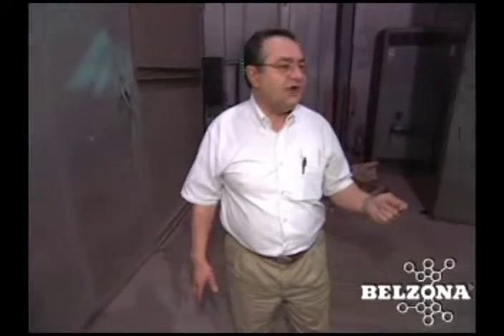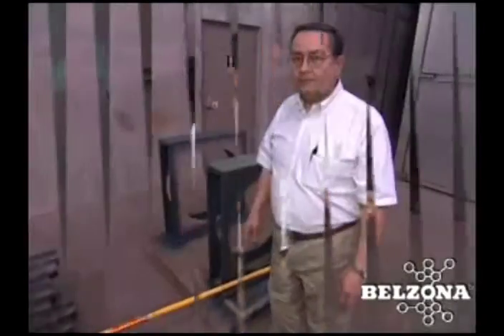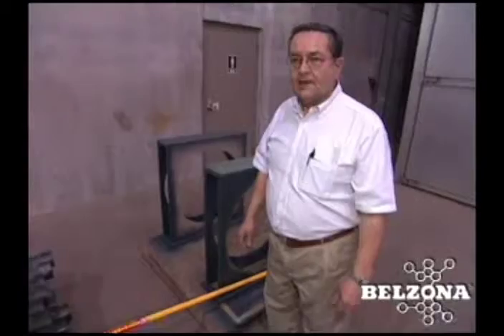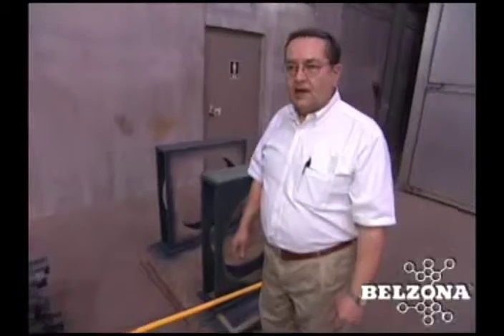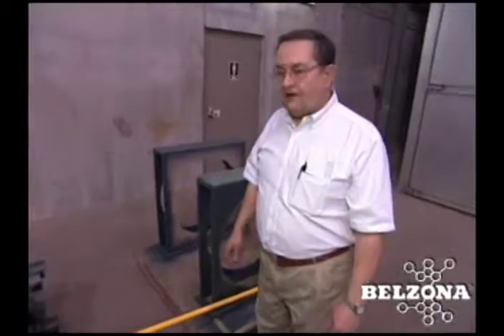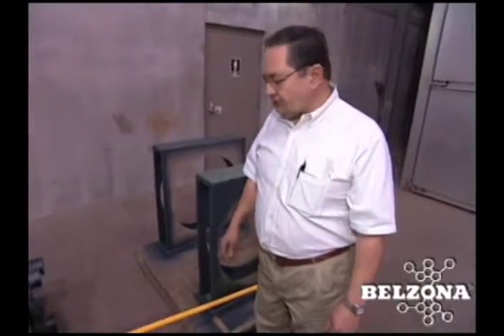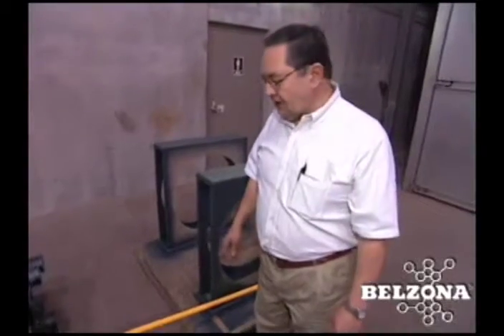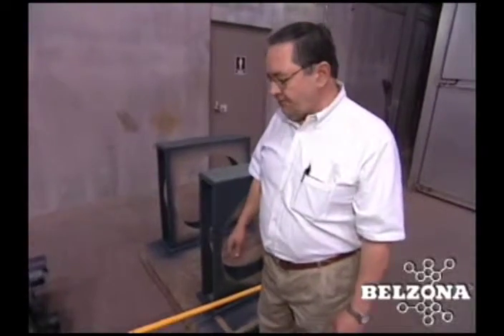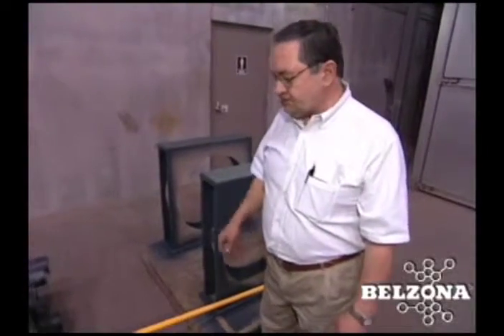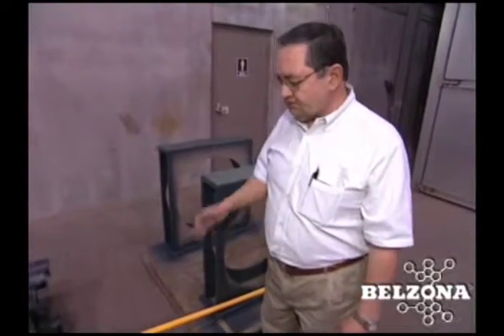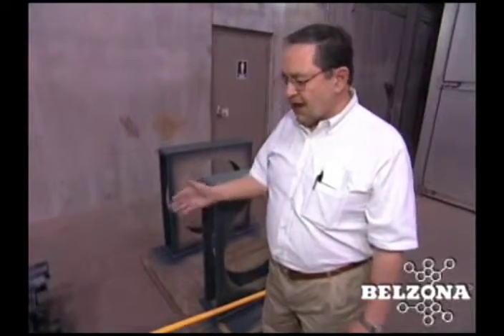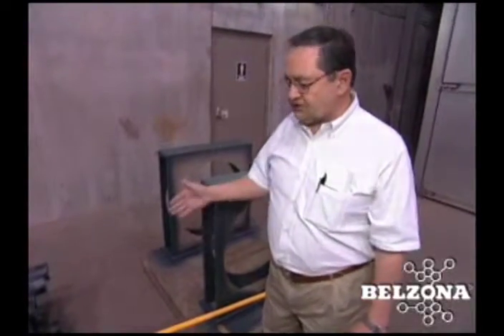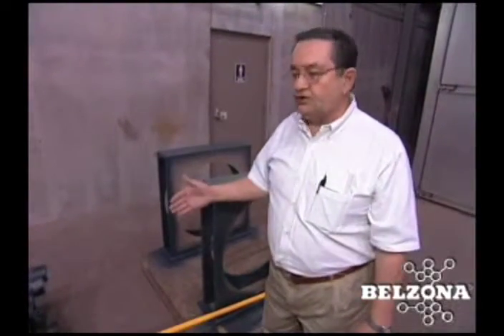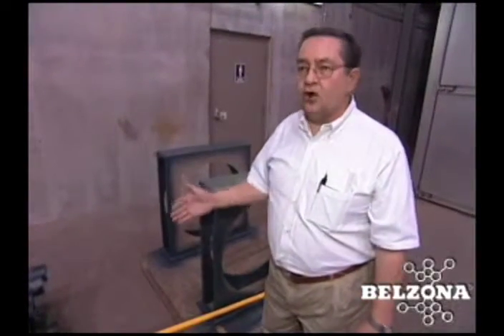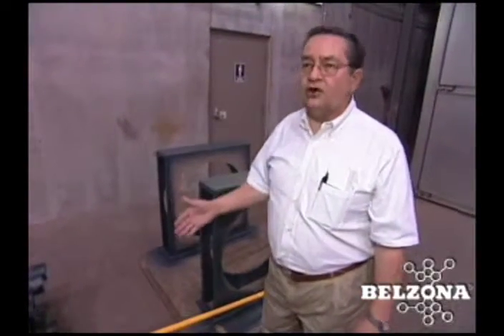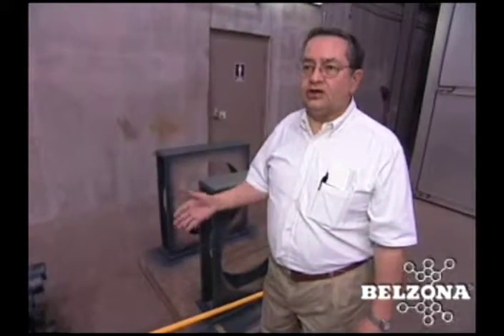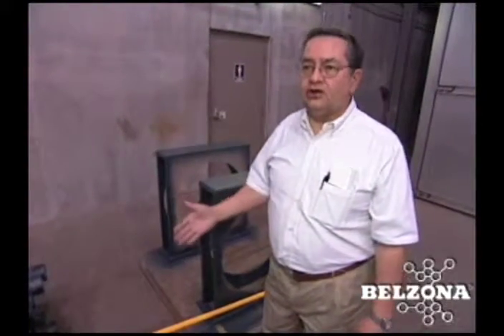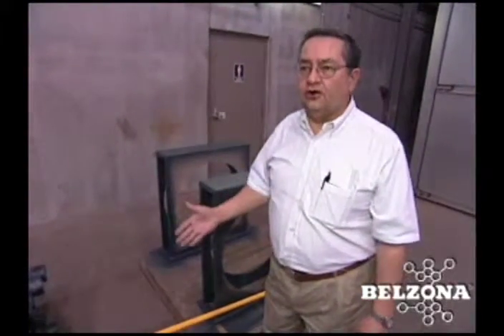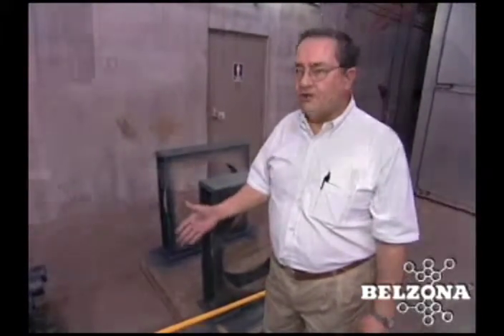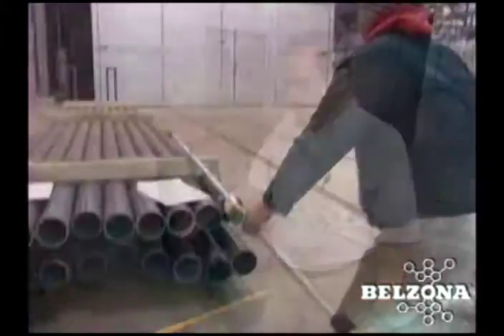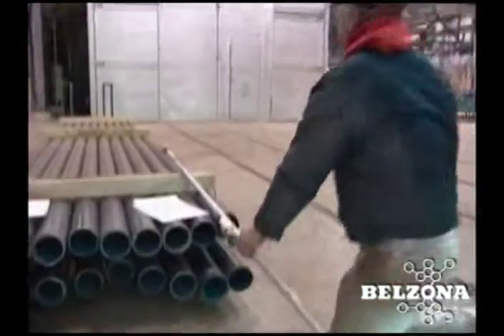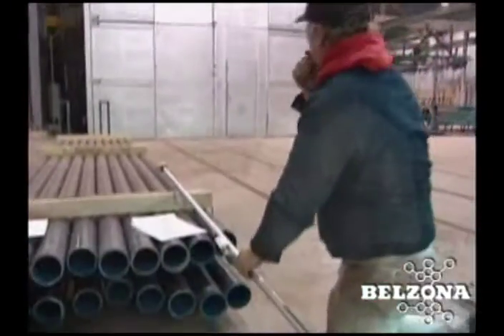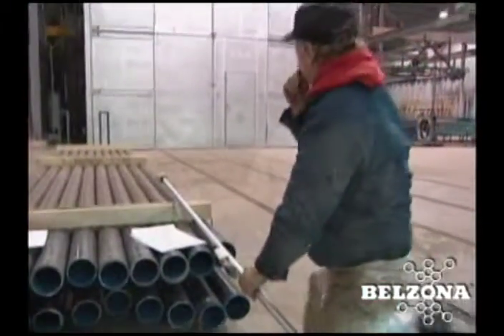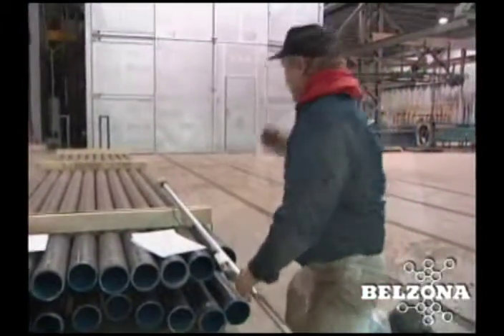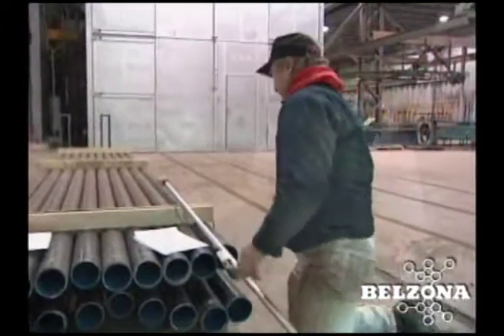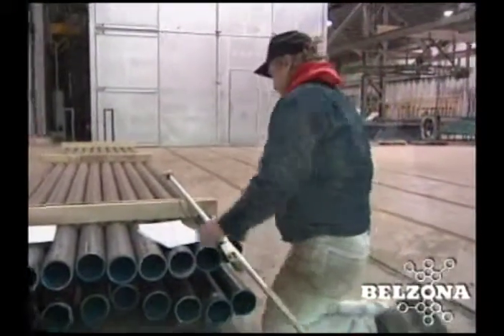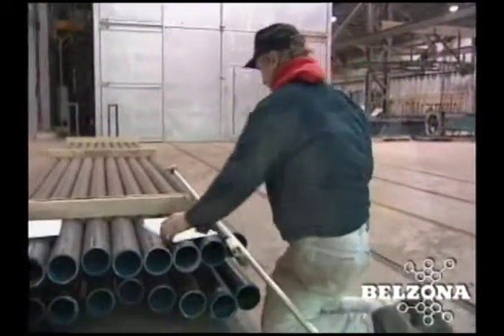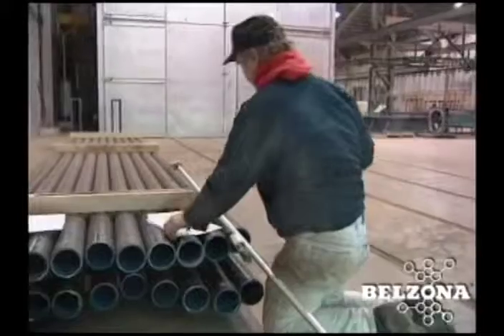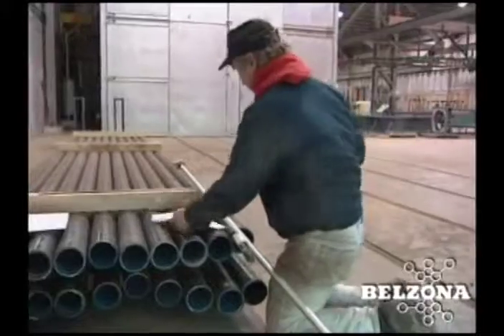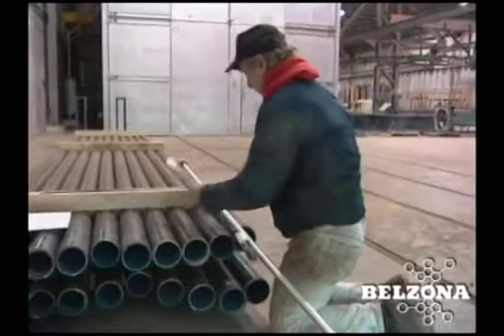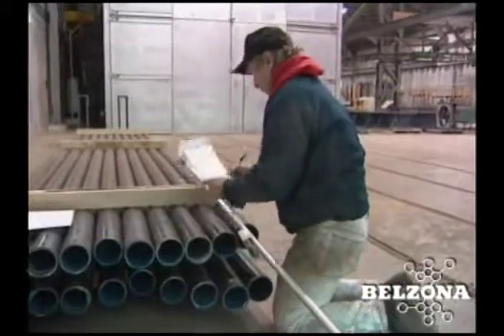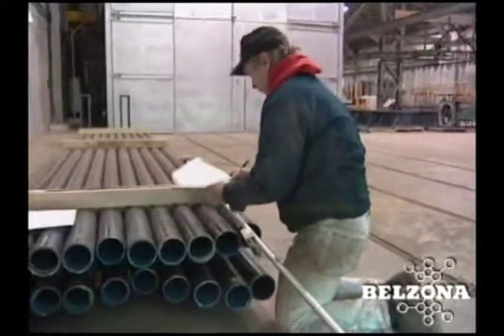After the pipe is blasted, coated, and cured, it's then inspected for the thickness of the product.